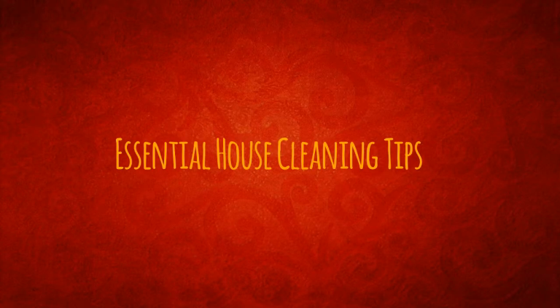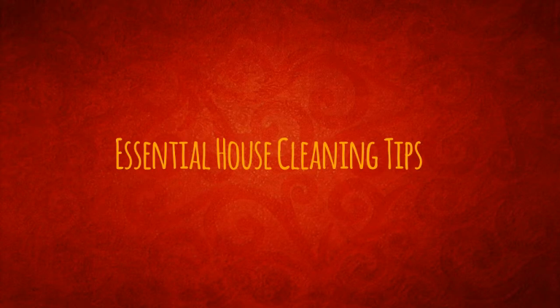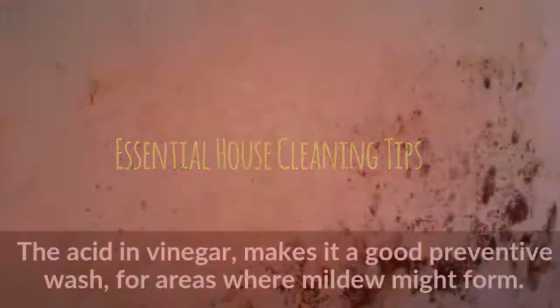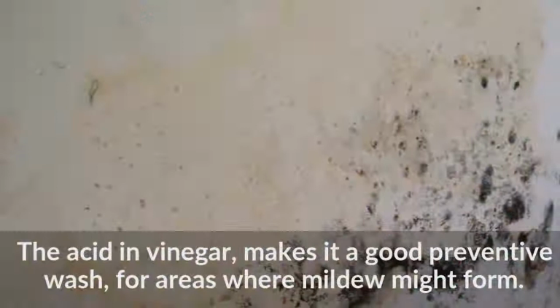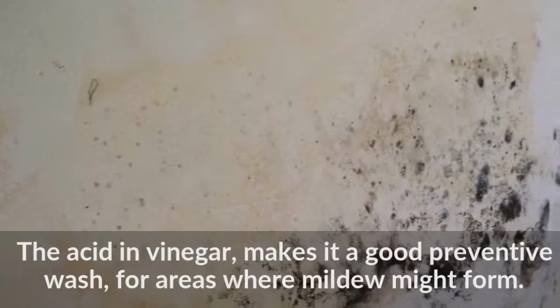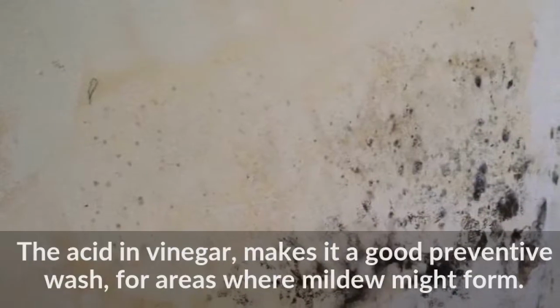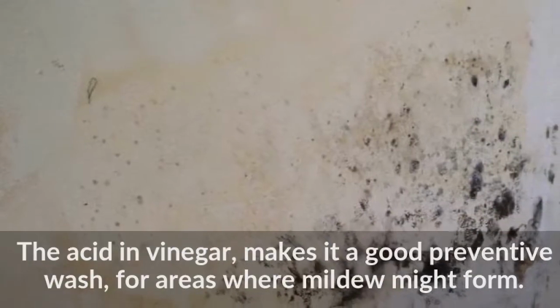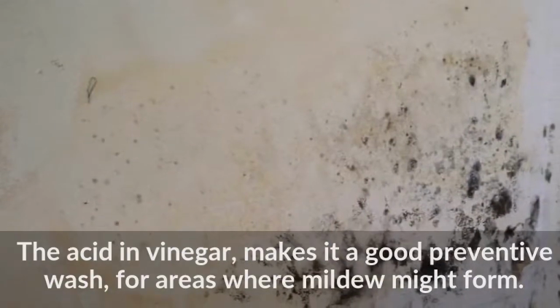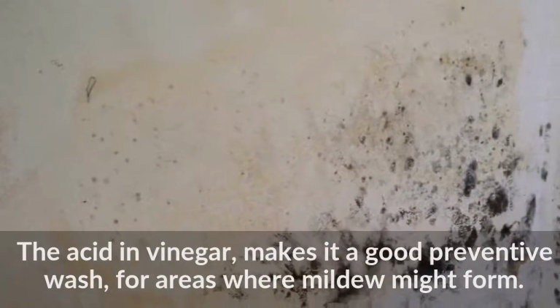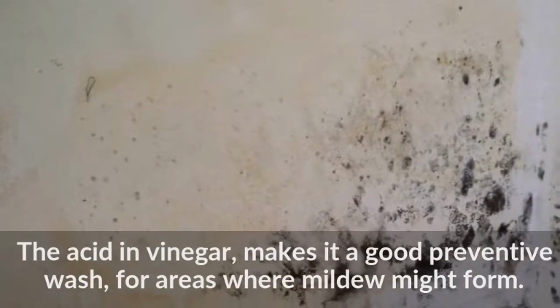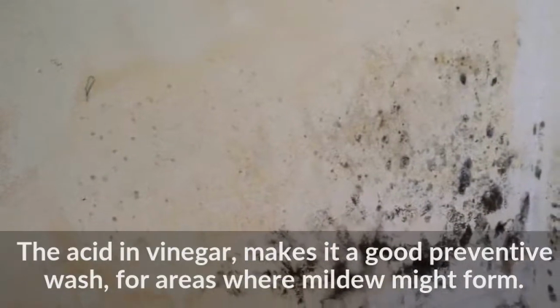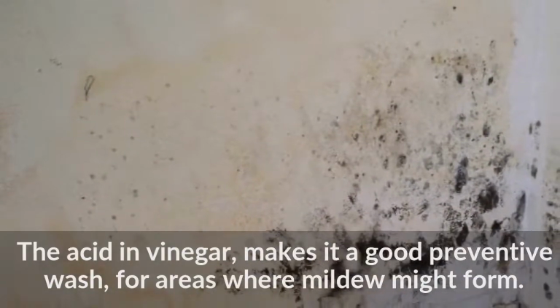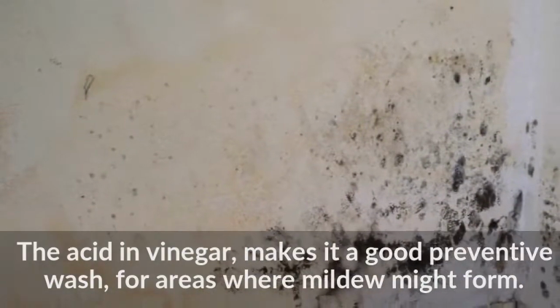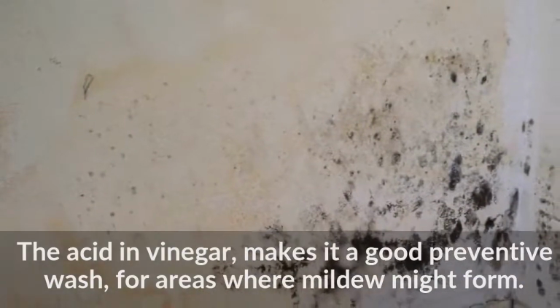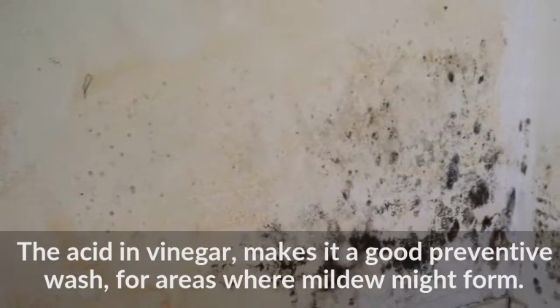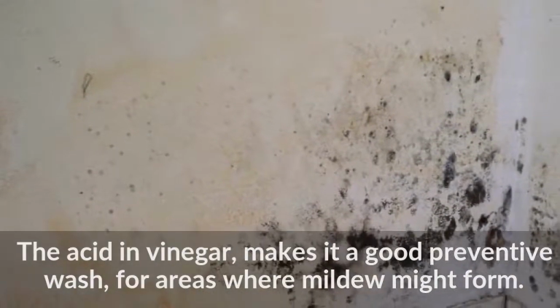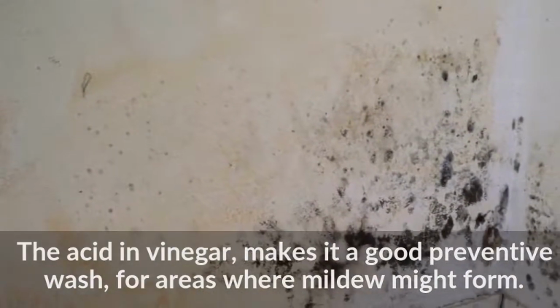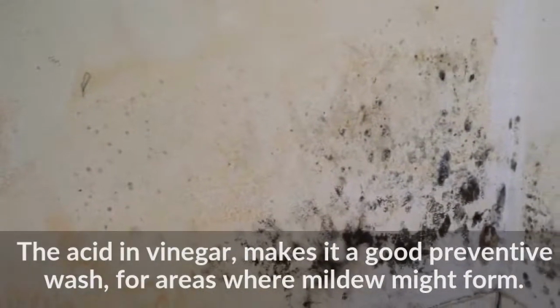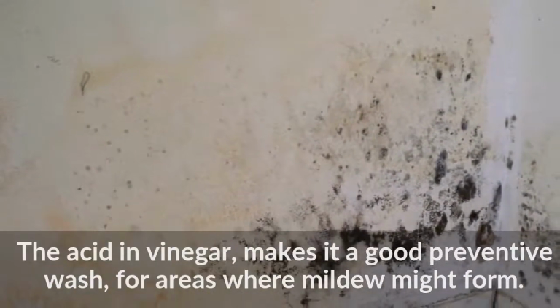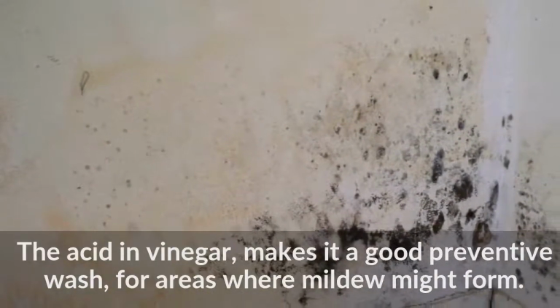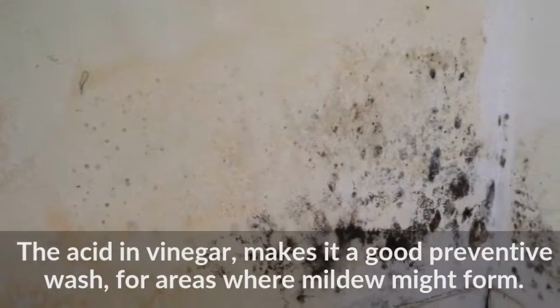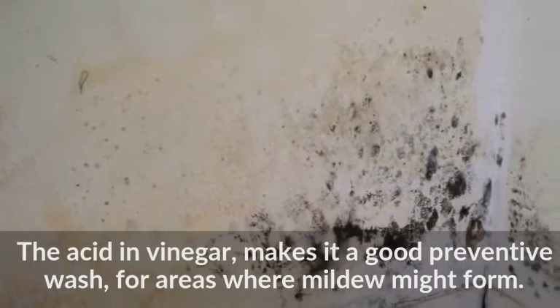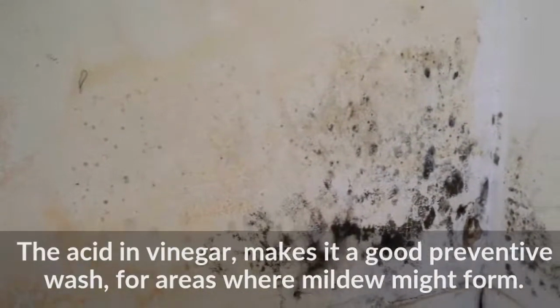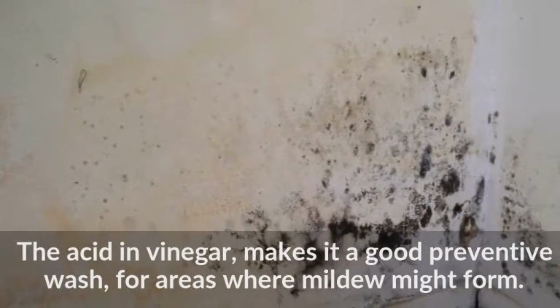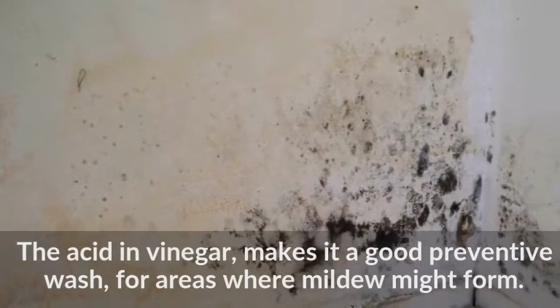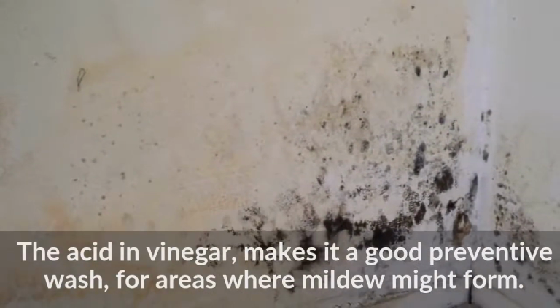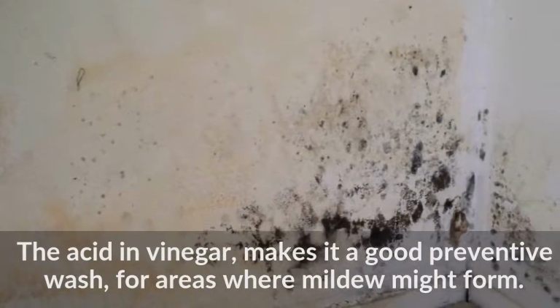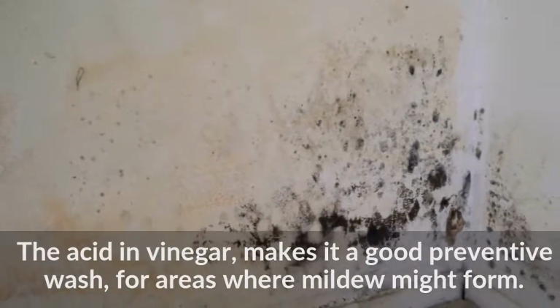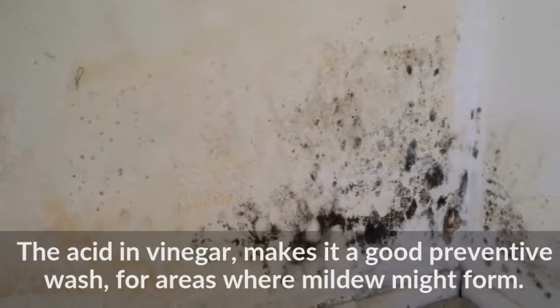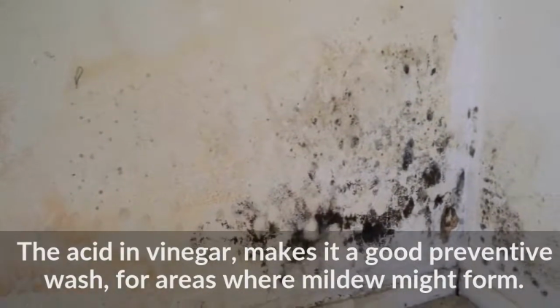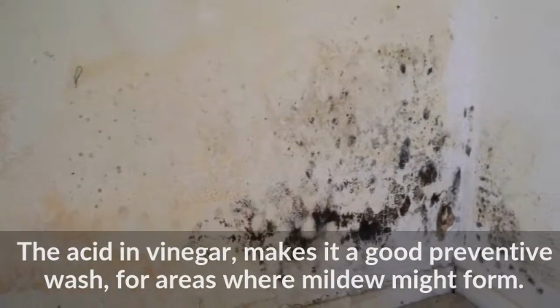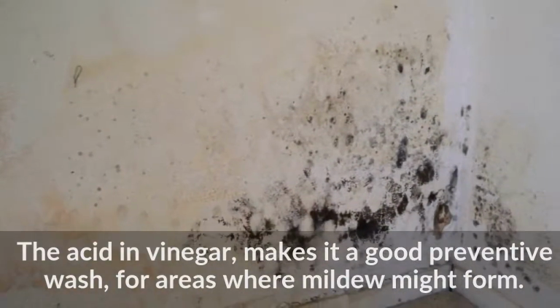The acid in vinegar makes it a good preventive wash for areas where mildew might form.